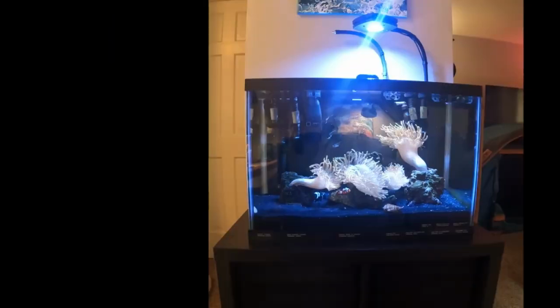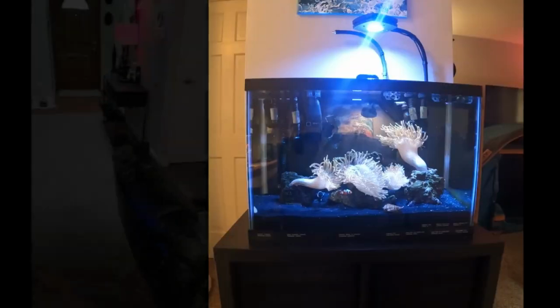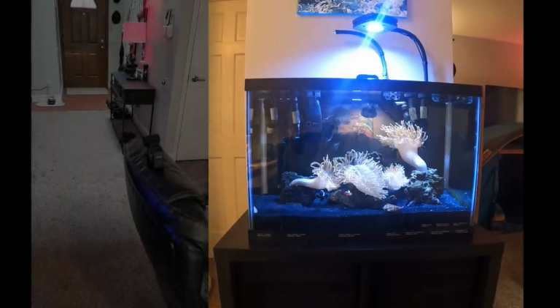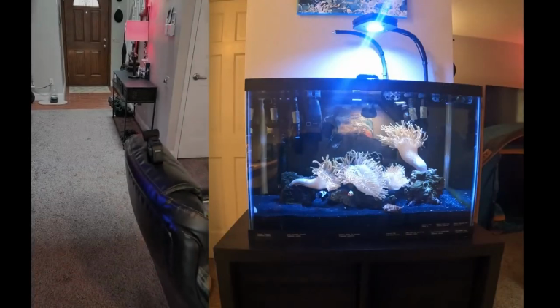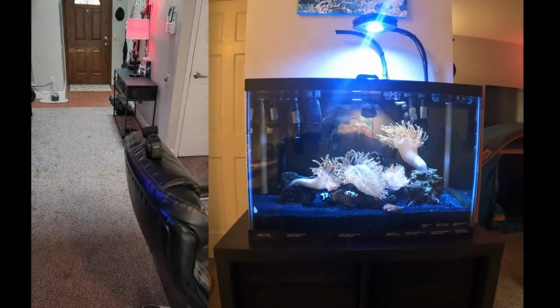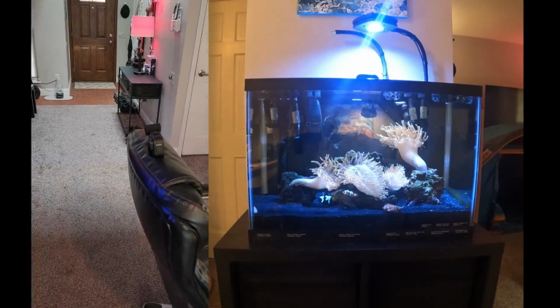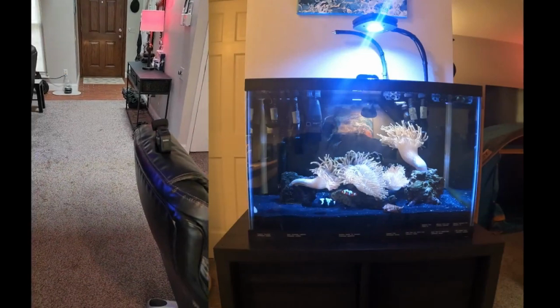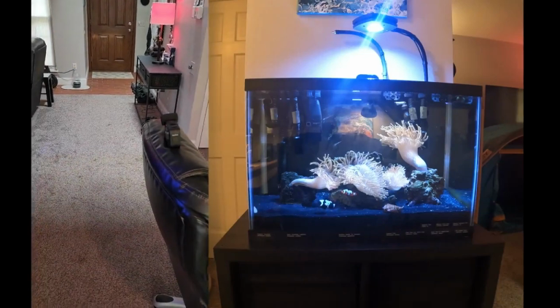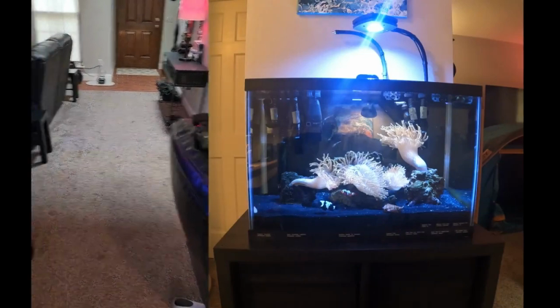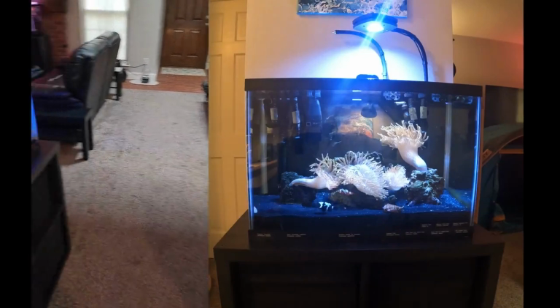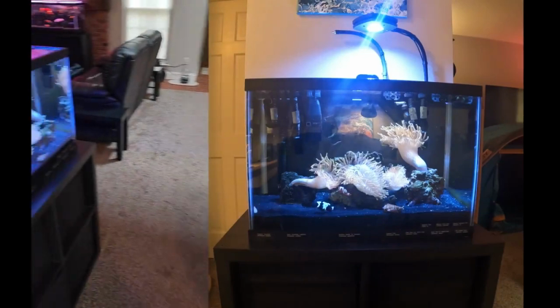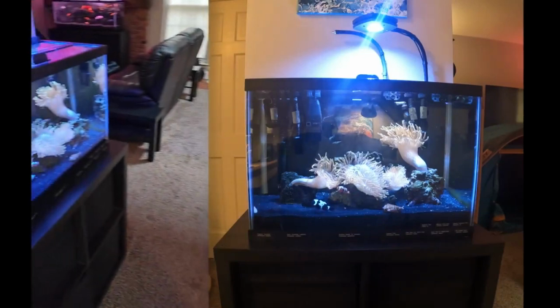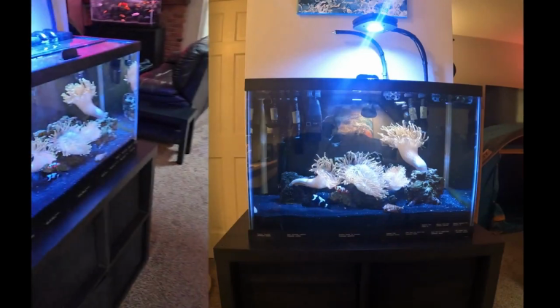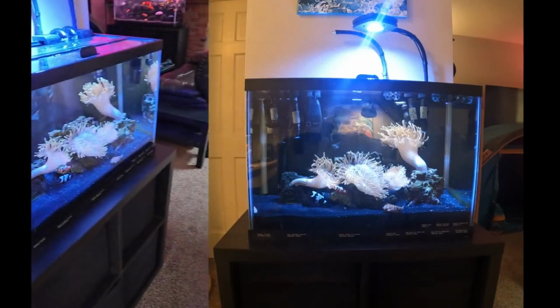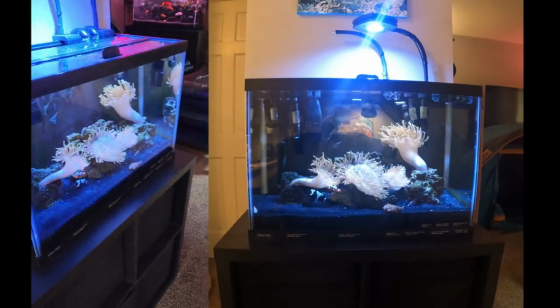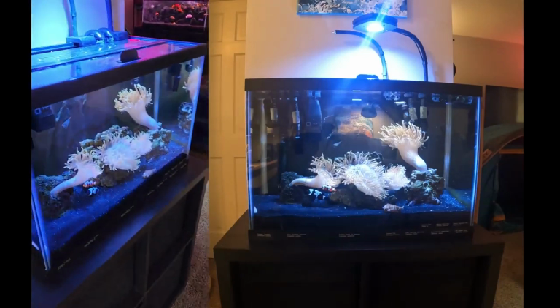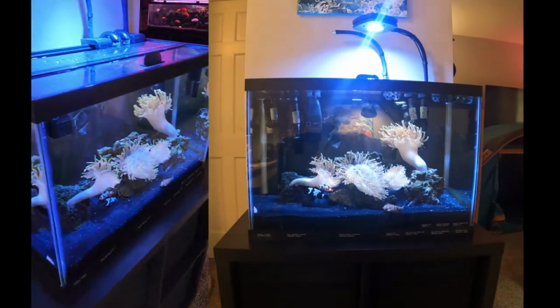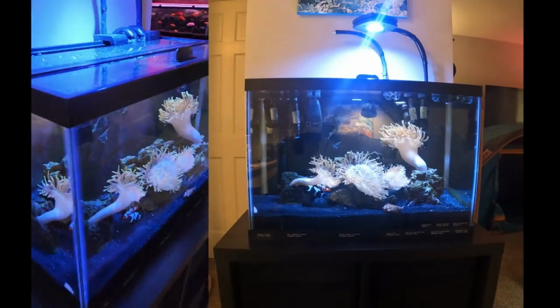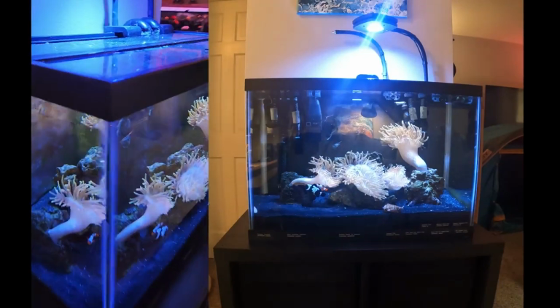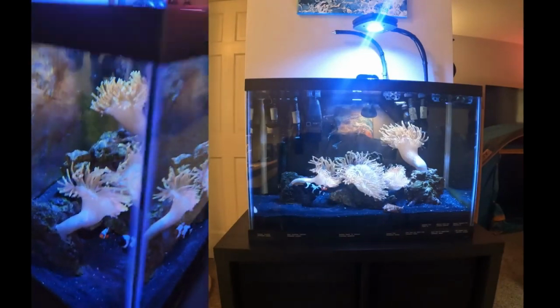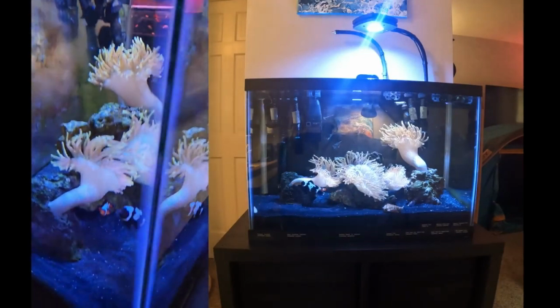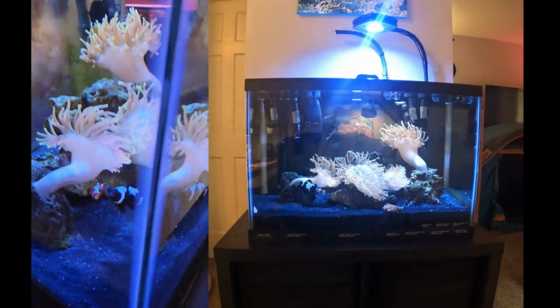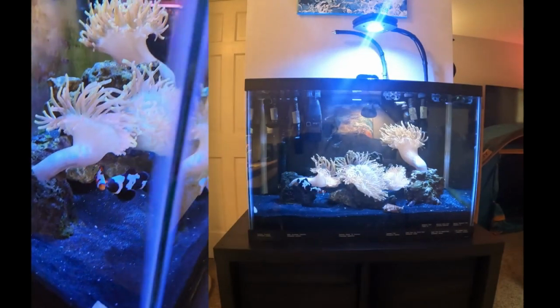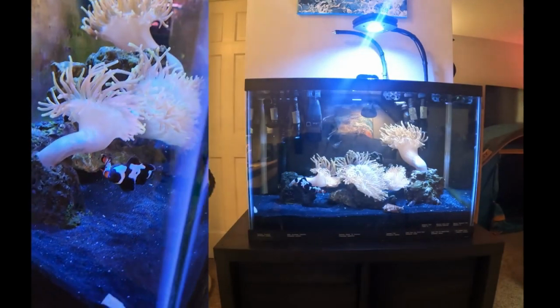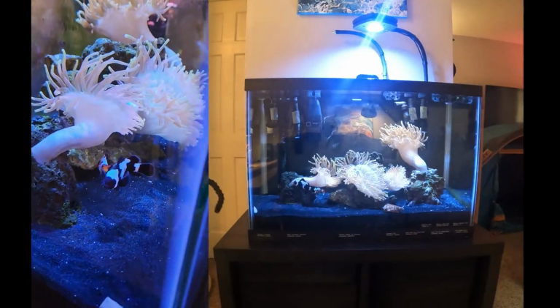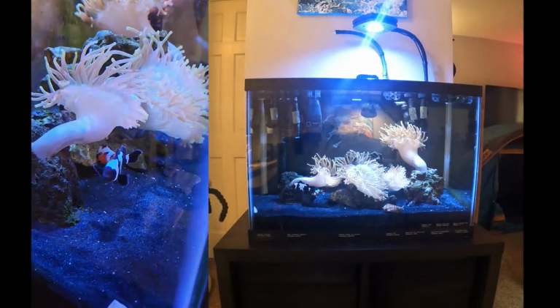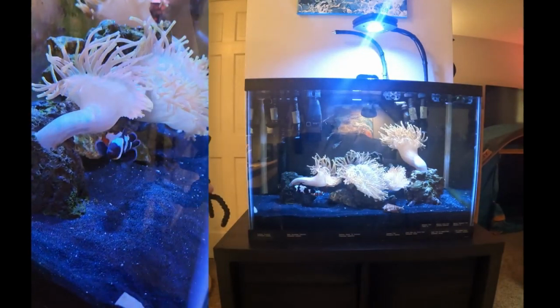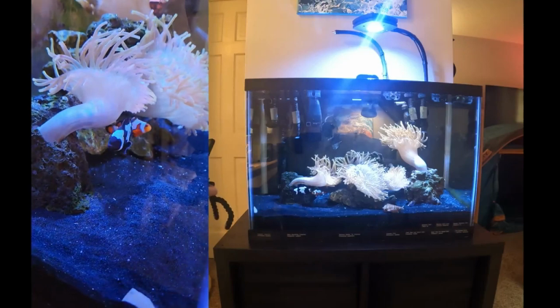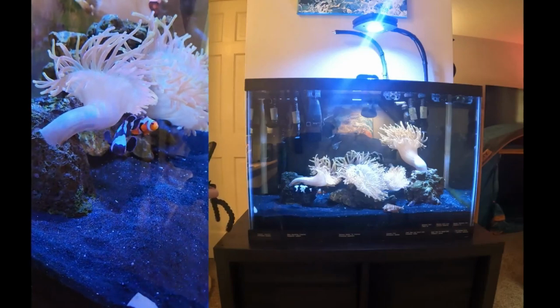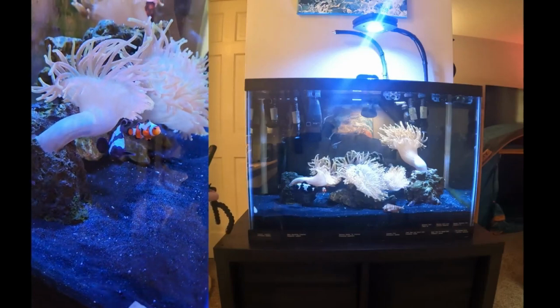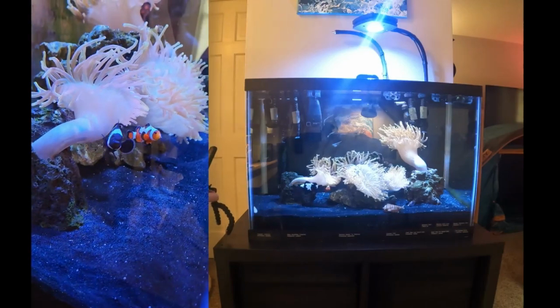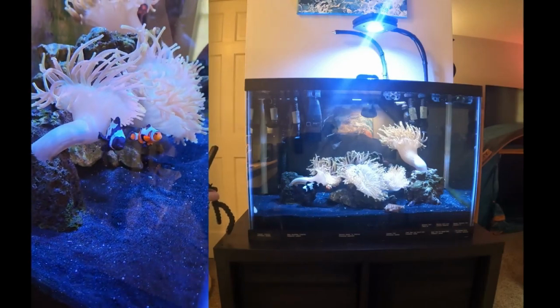This is the perspective of the GoPro 10, and then here's the nano-reef. Hey guys, there's the clownfish.